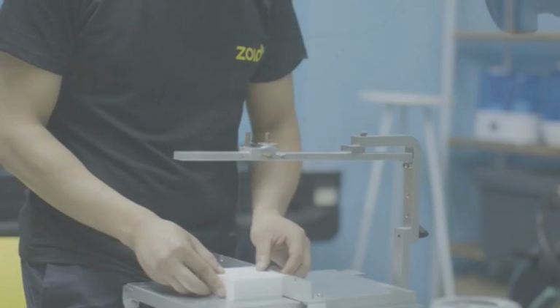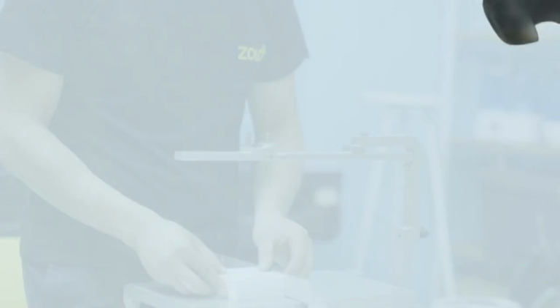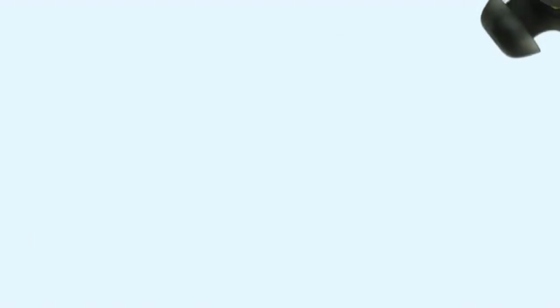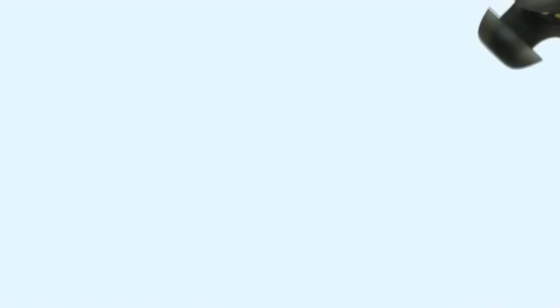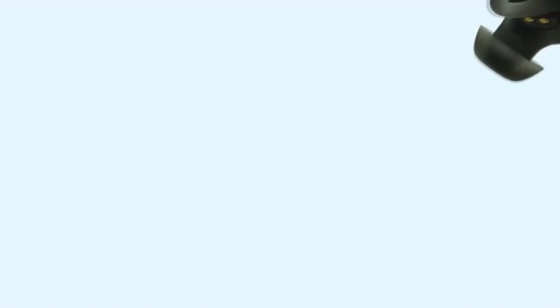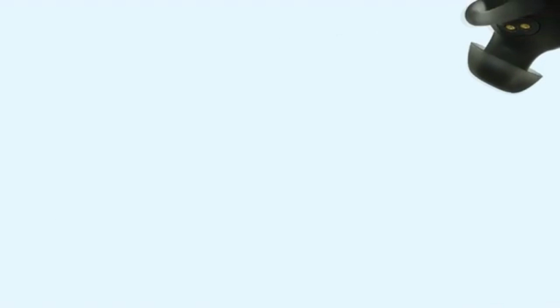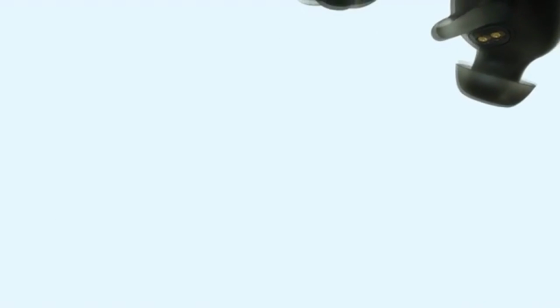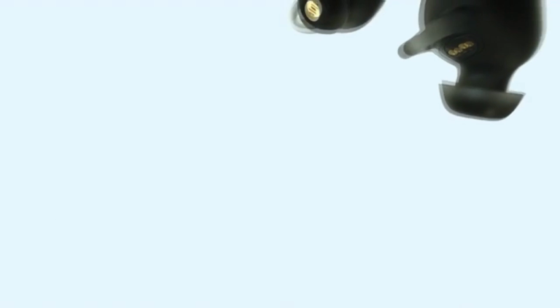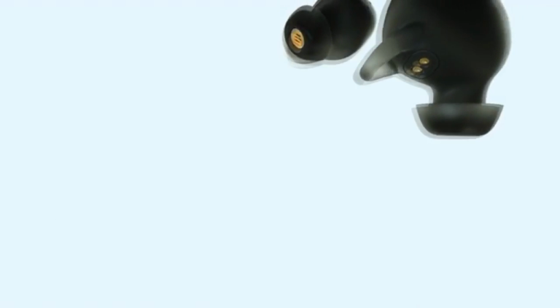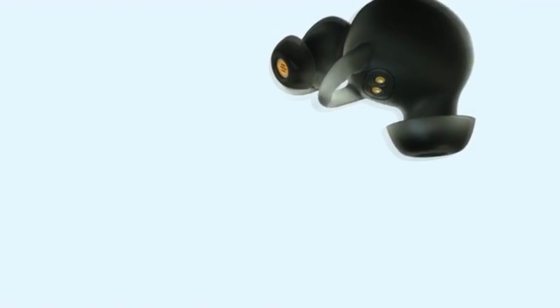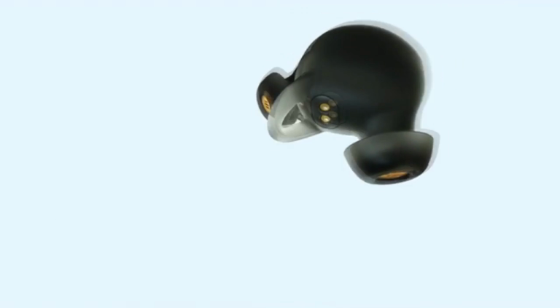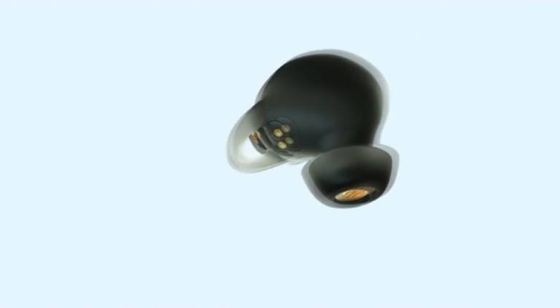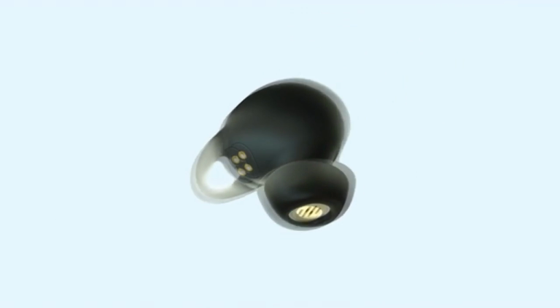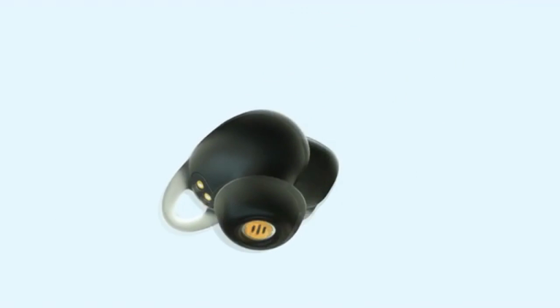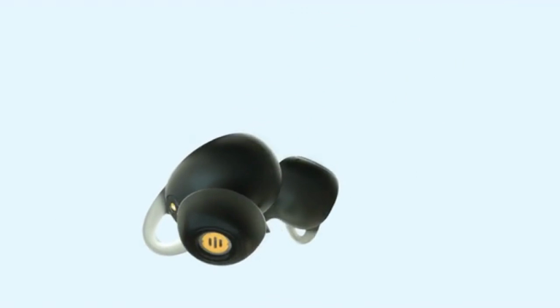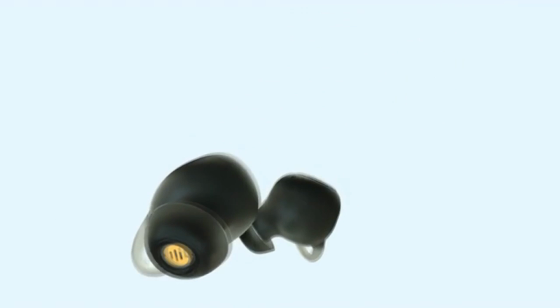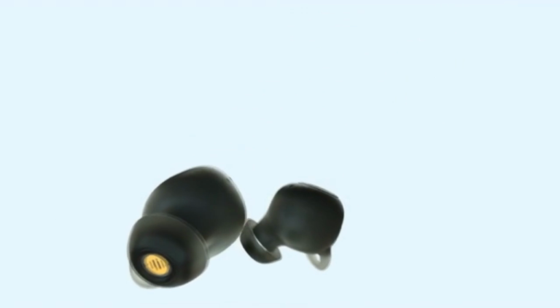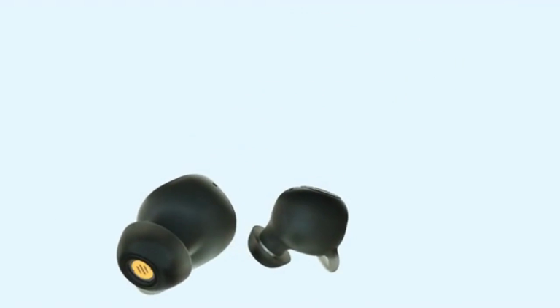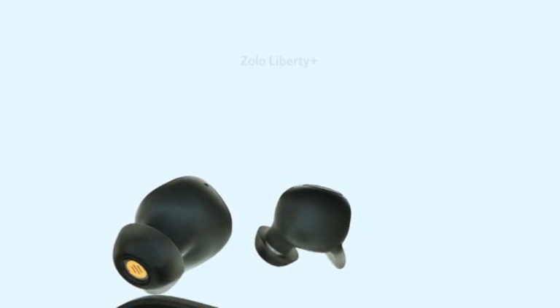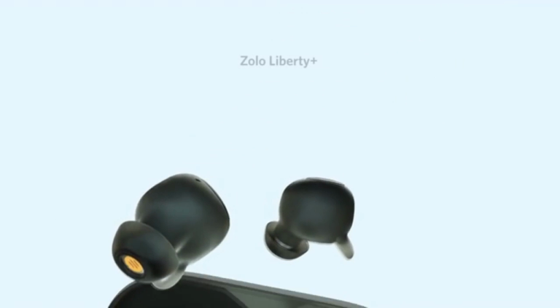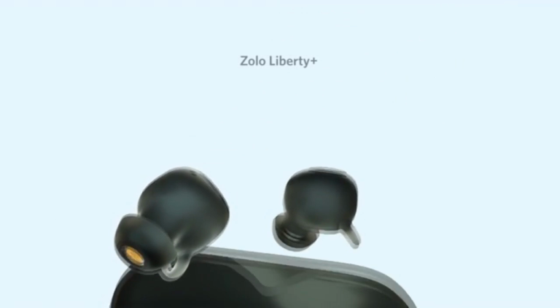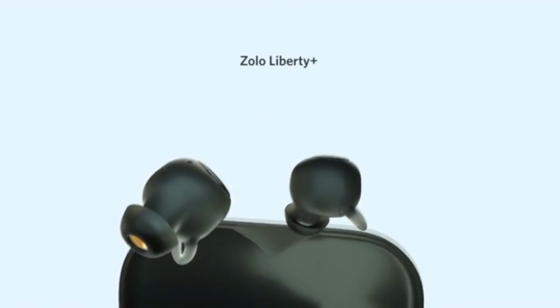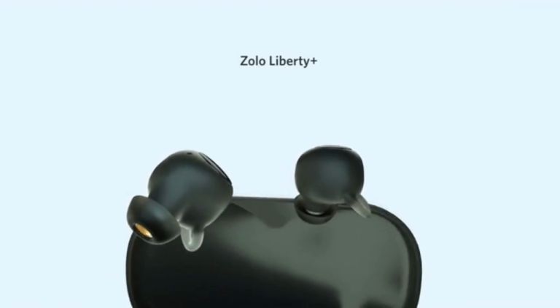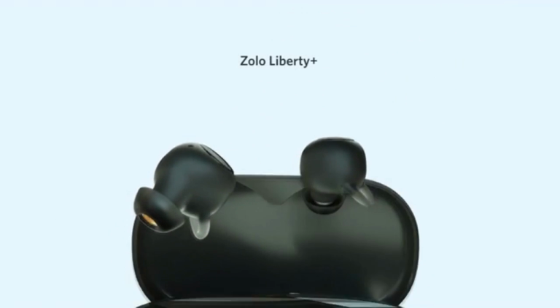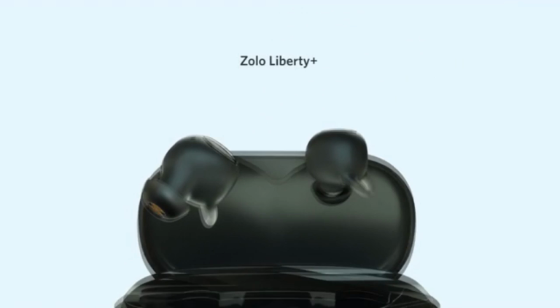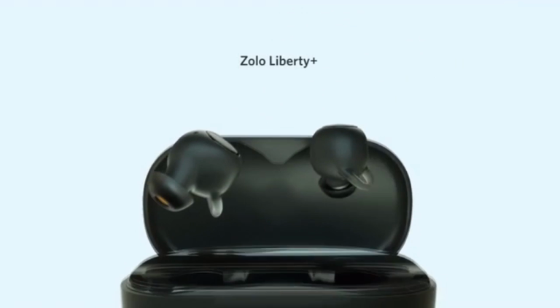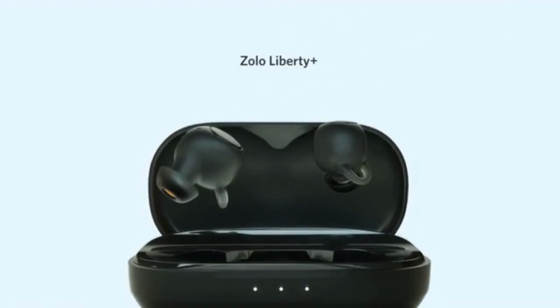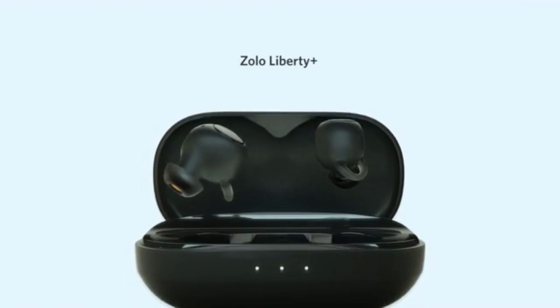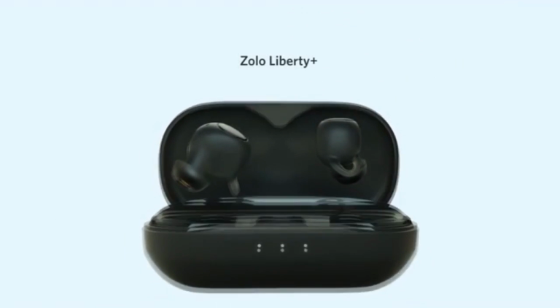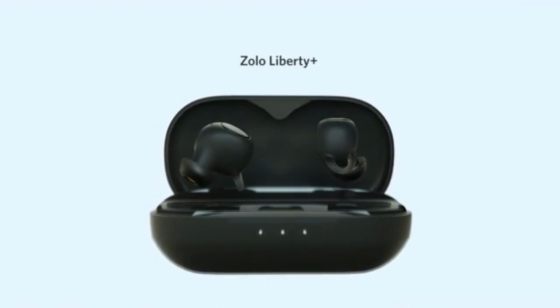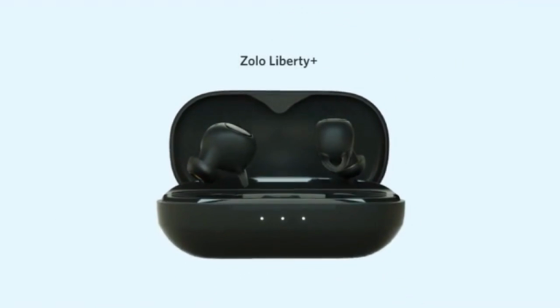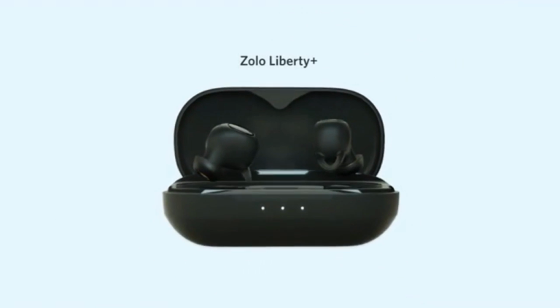Liberty Plus — the world's first zero-compromise total wireless earphones.